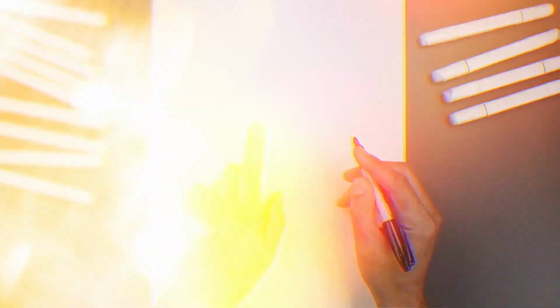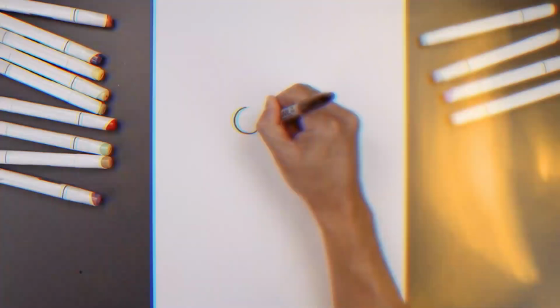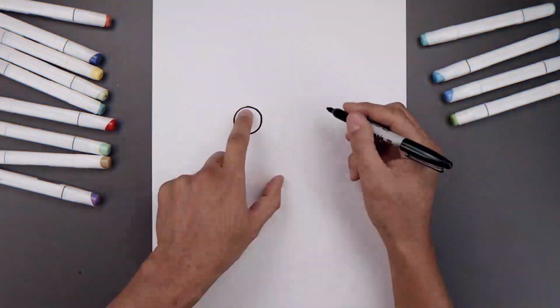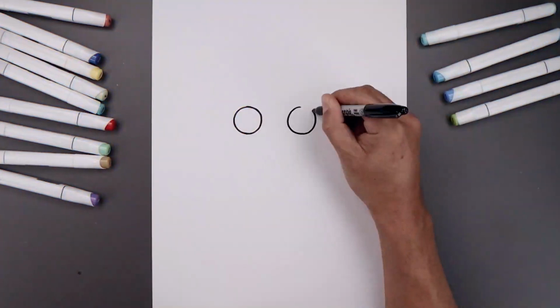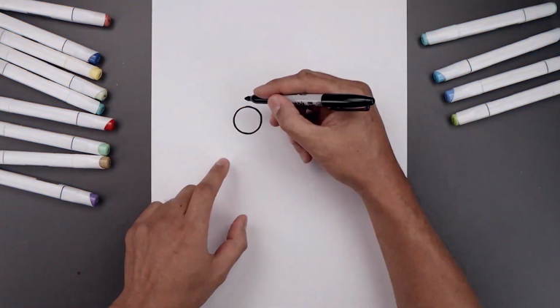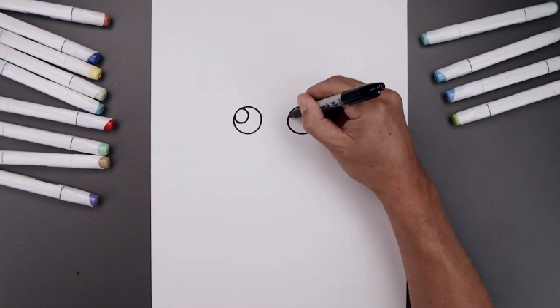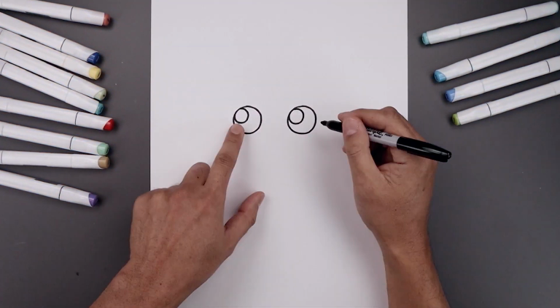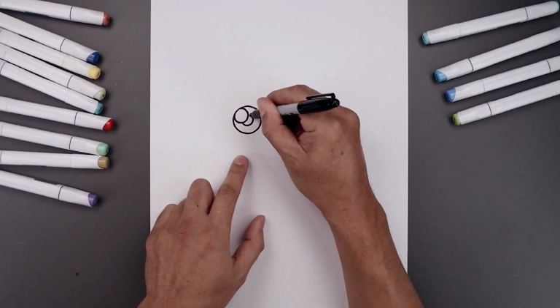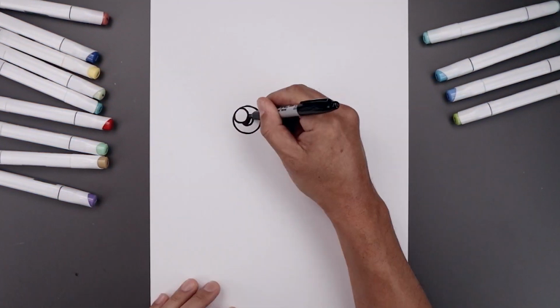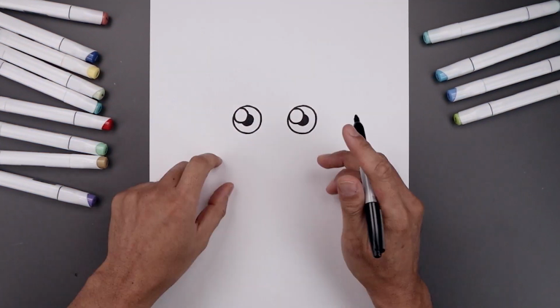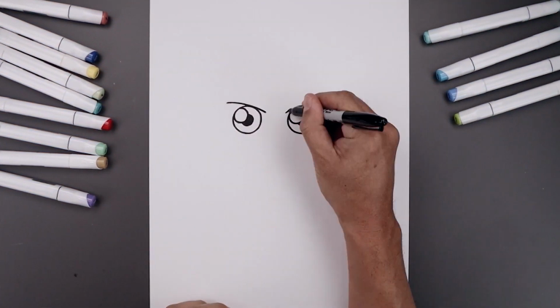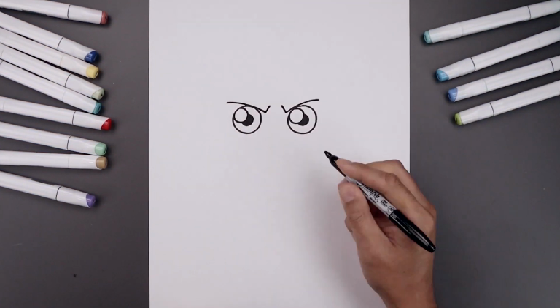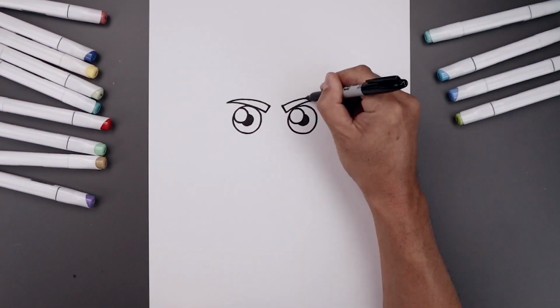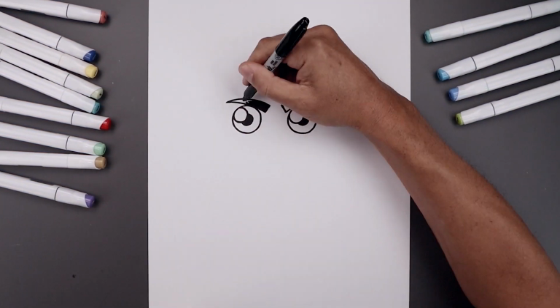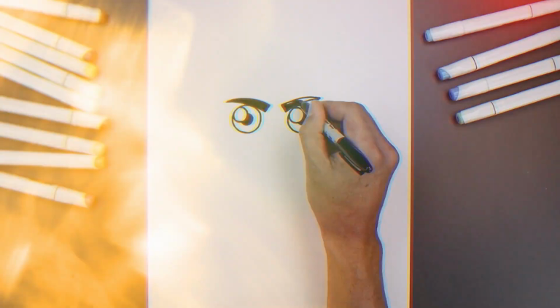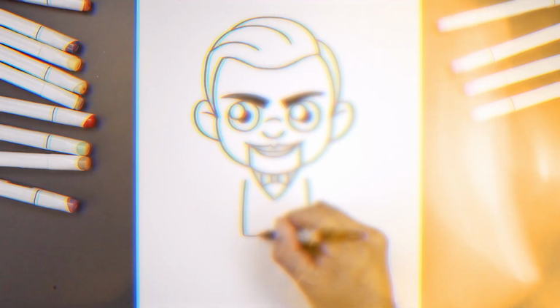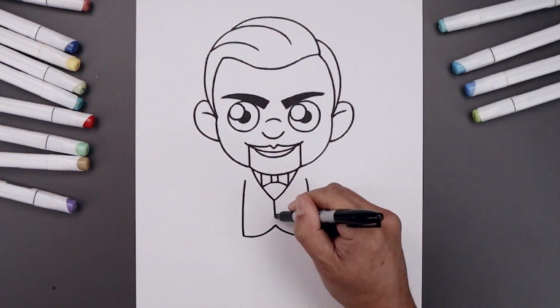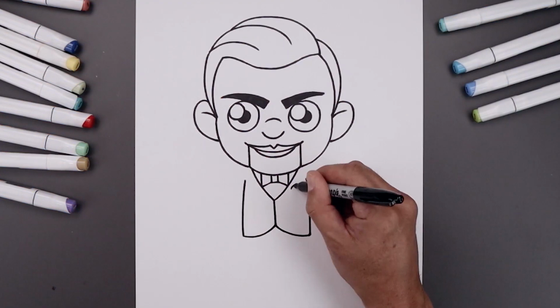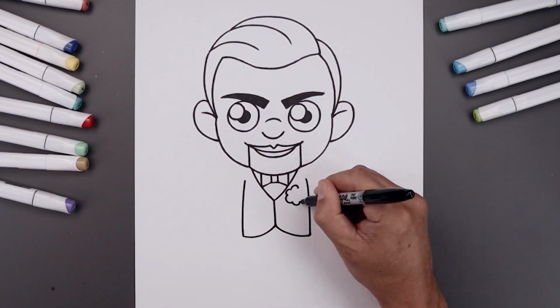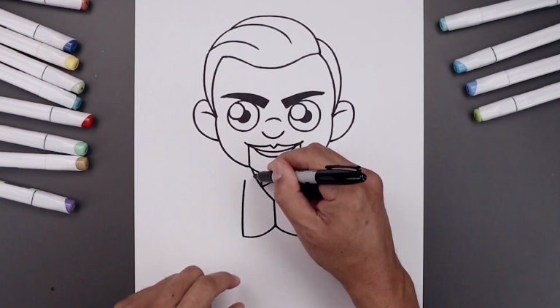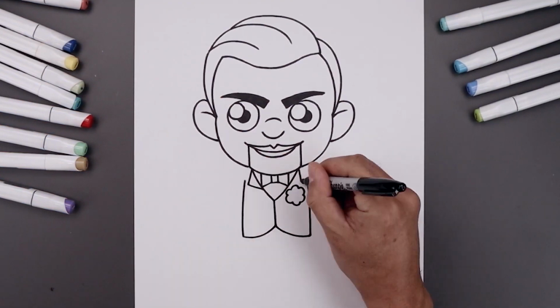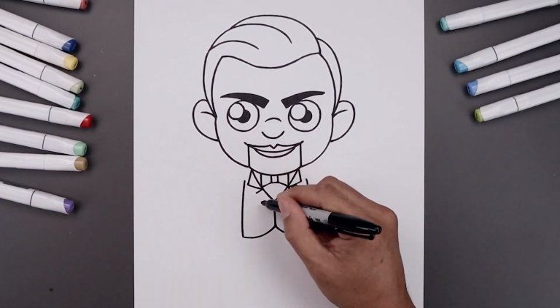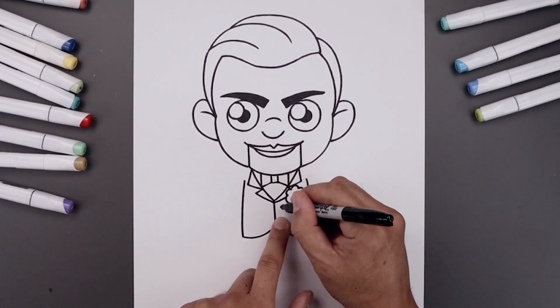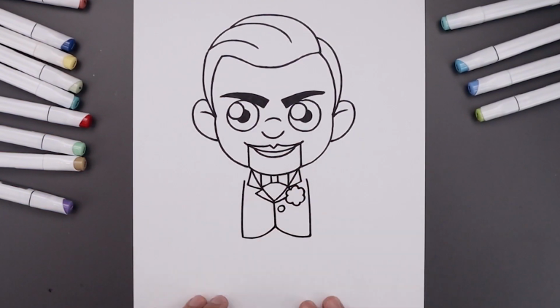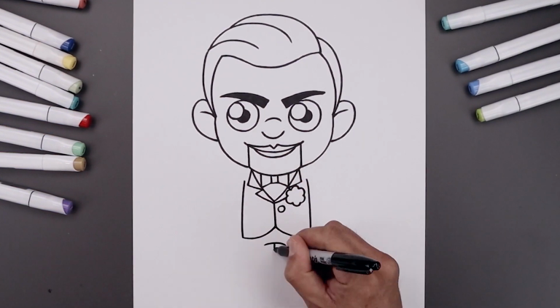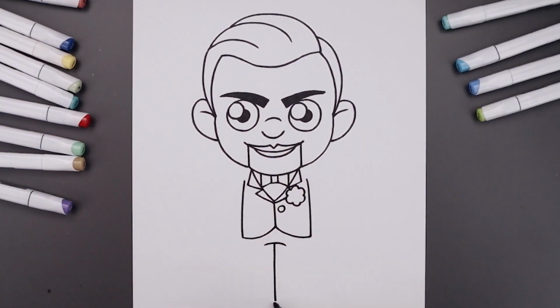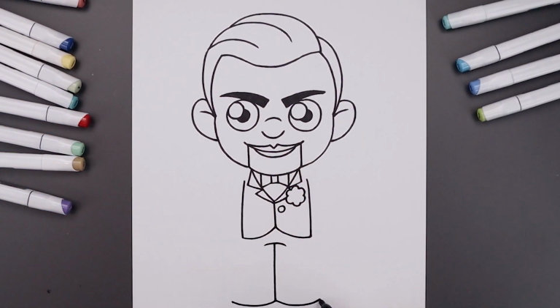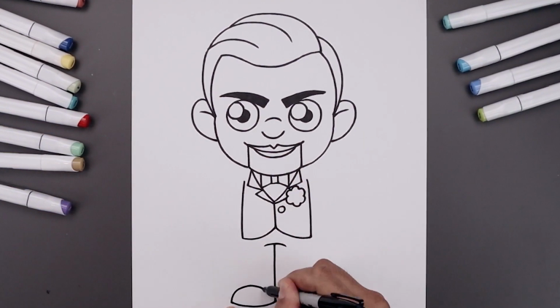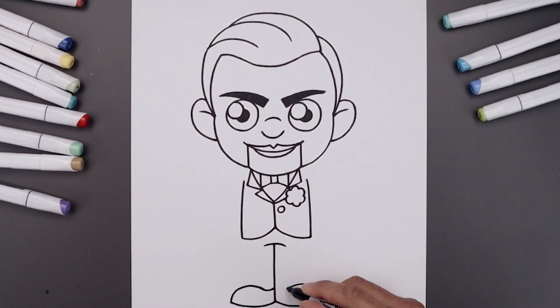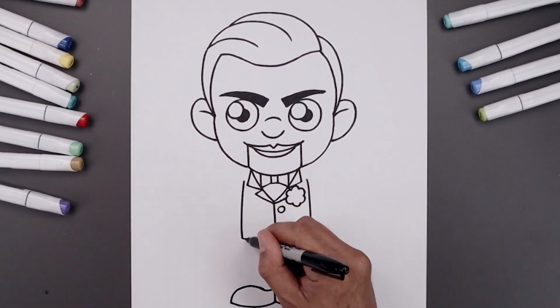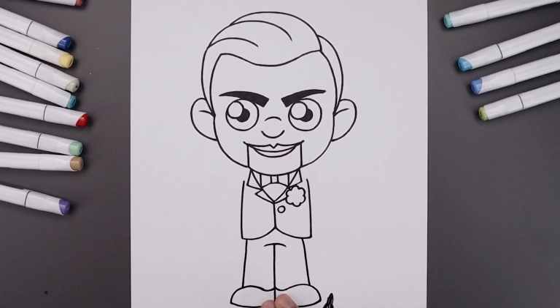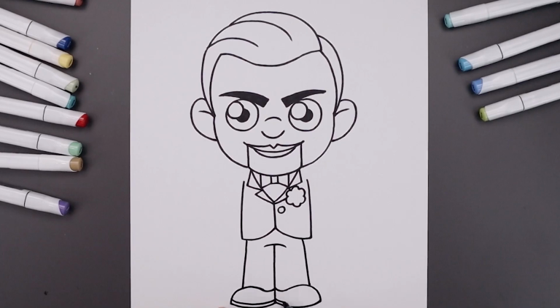What's up everyone and welcome to the club. In today's video I'll show you step by step on how to draw Slappy from Goosebumps.